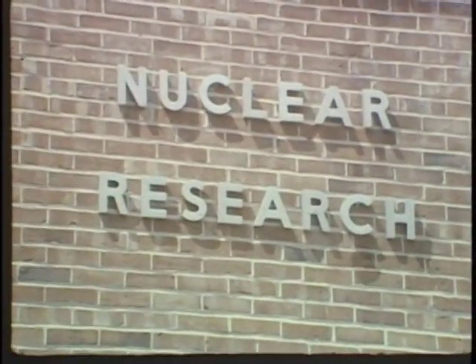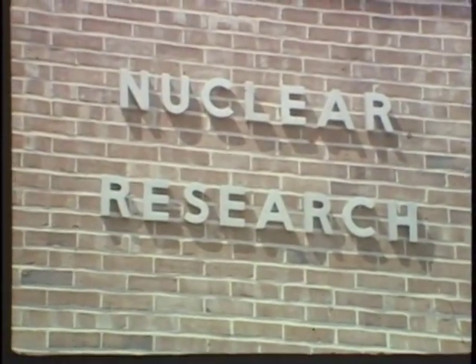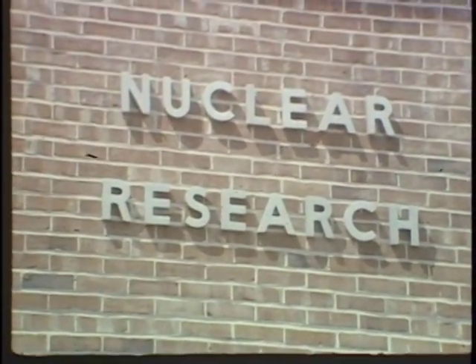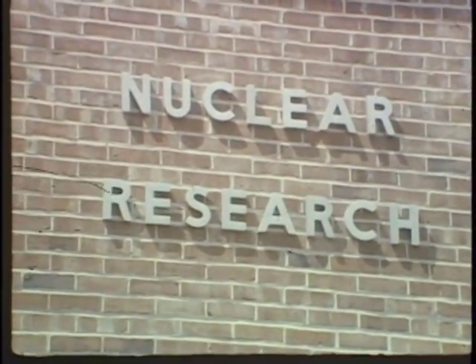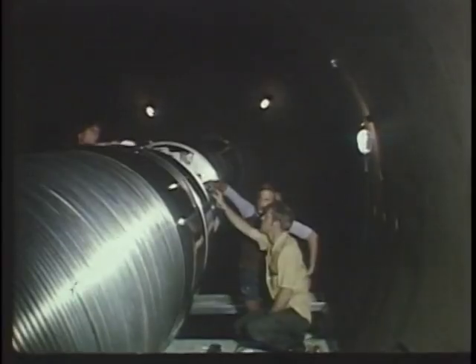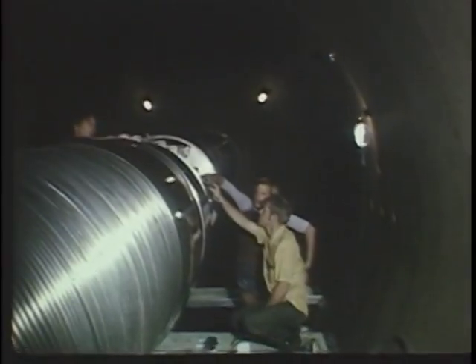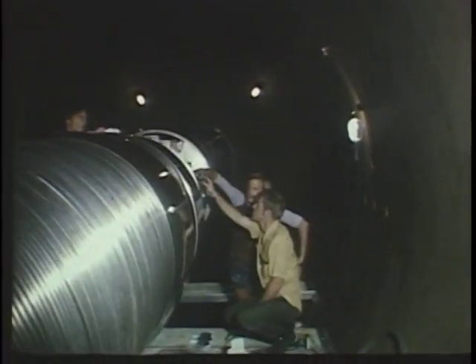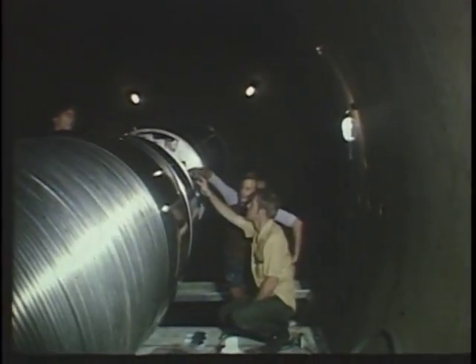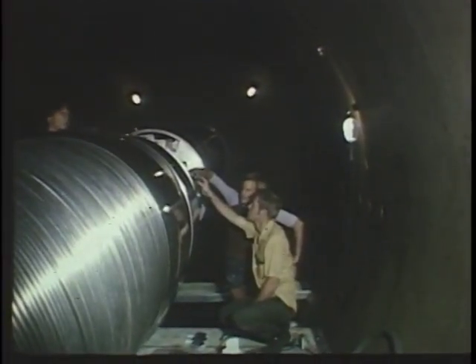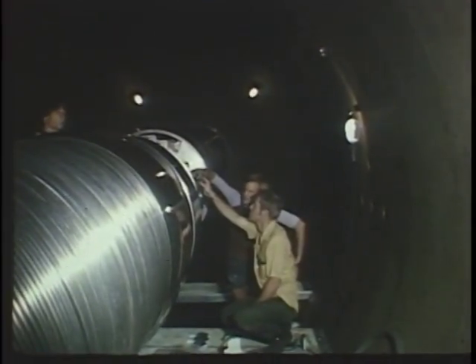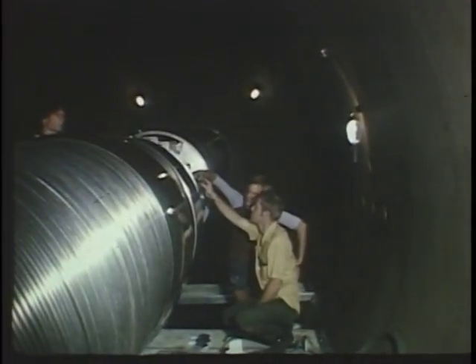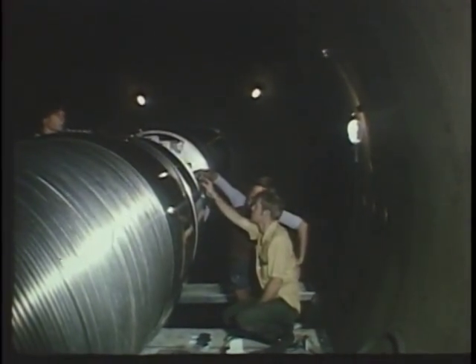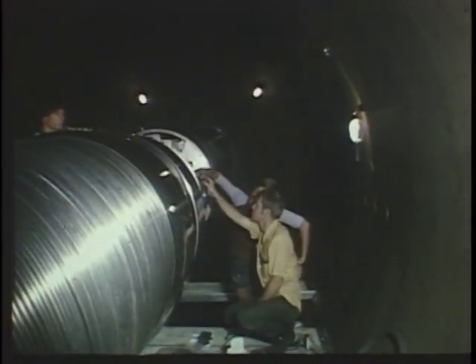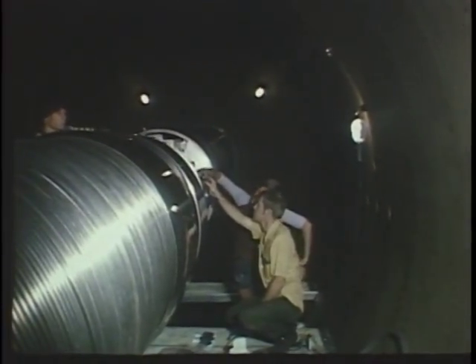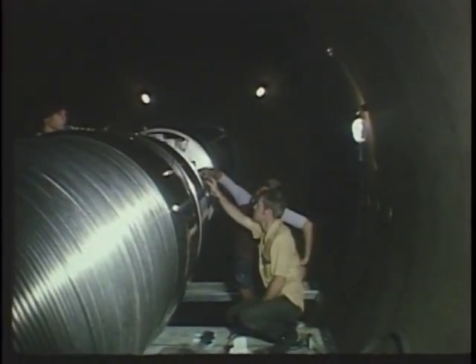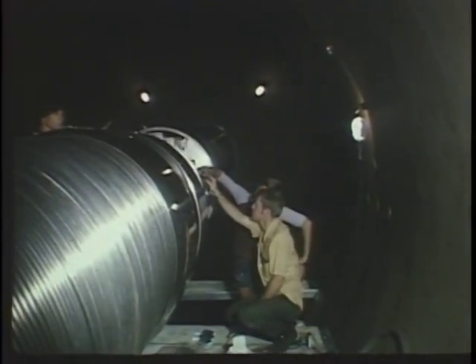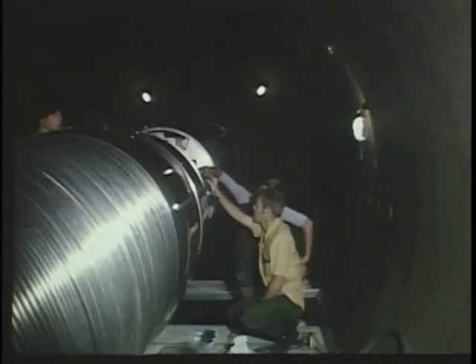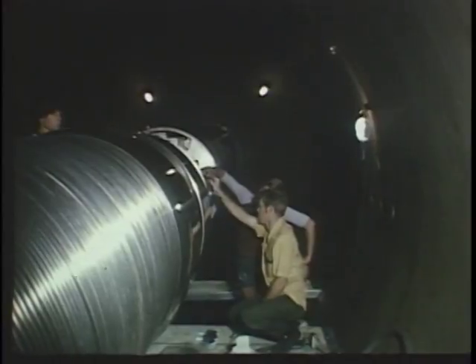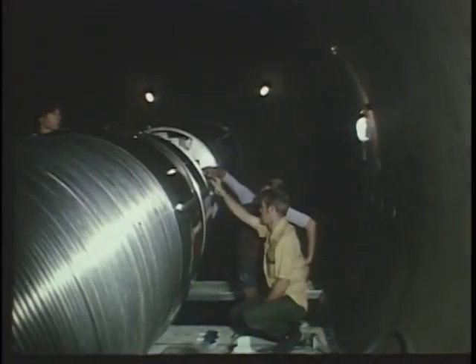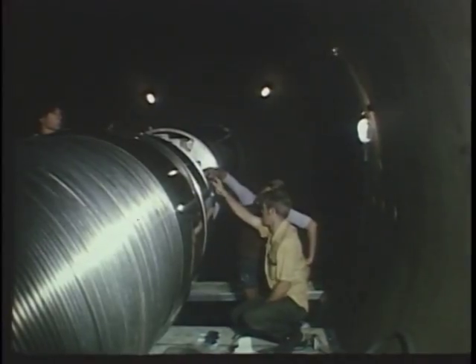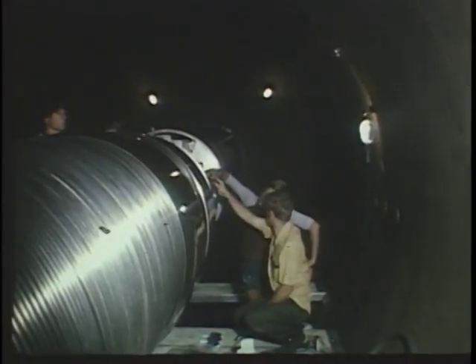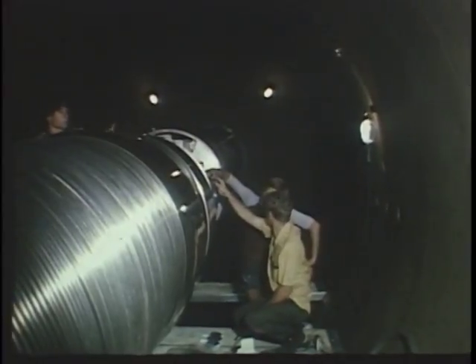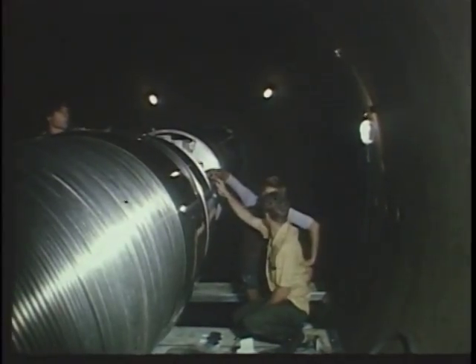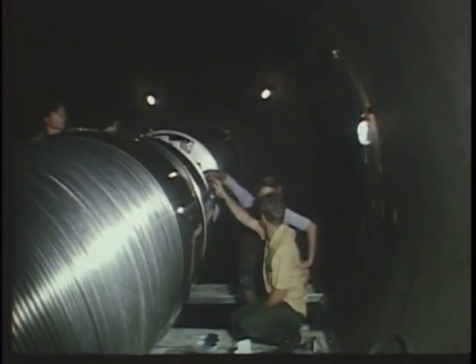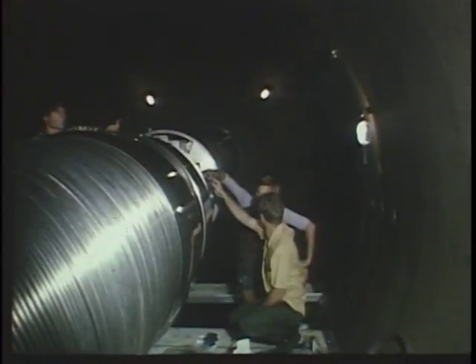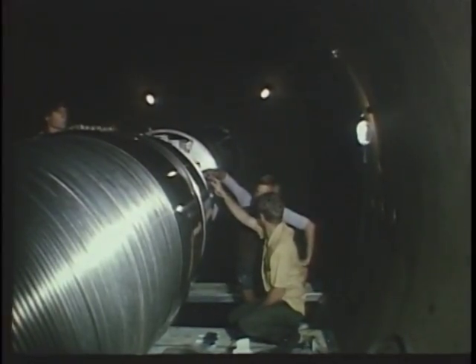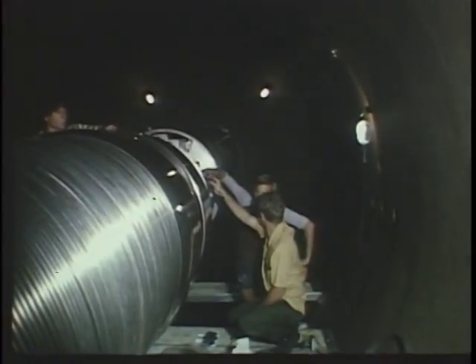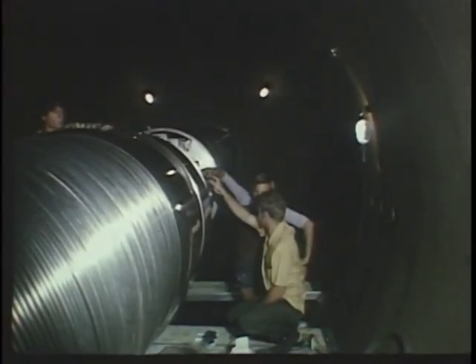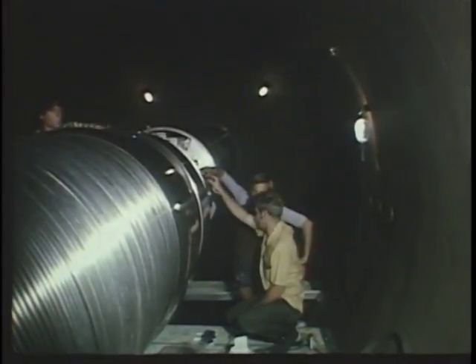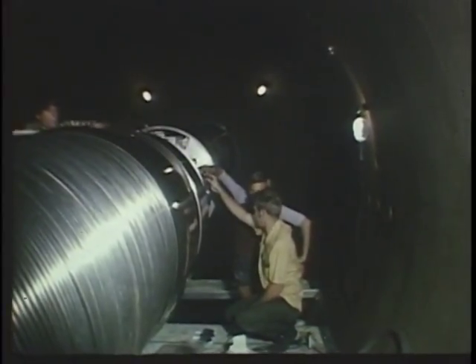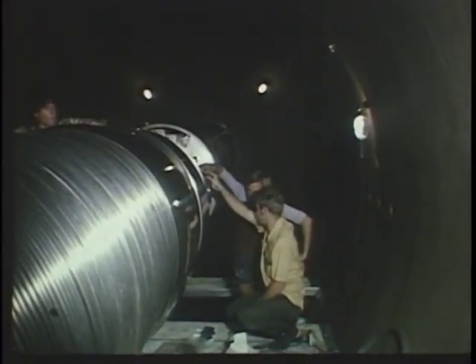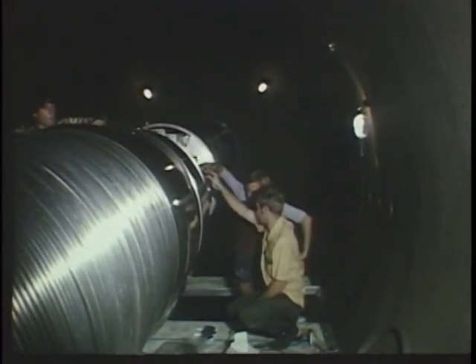Behind this wall at Florida State University lies a machine. It's called a tandem accelerator, and Dr. Ken Chapman explains.